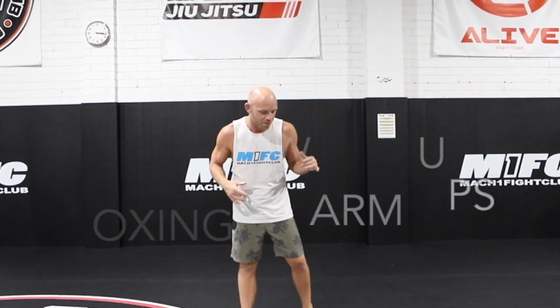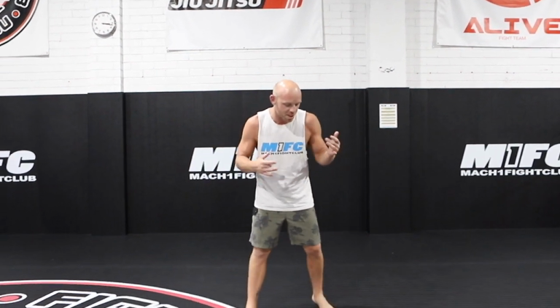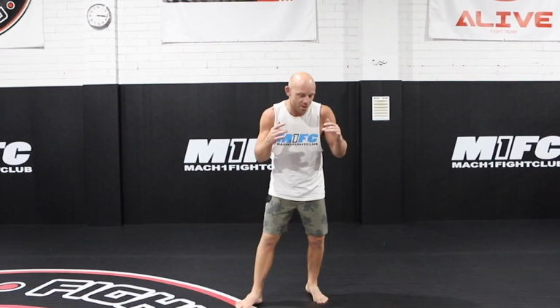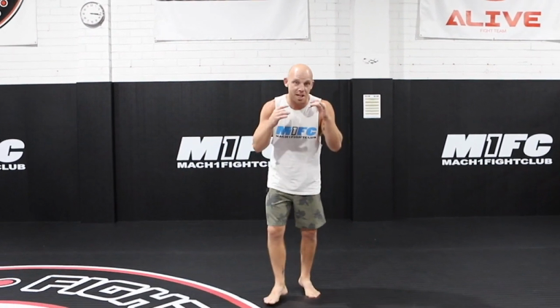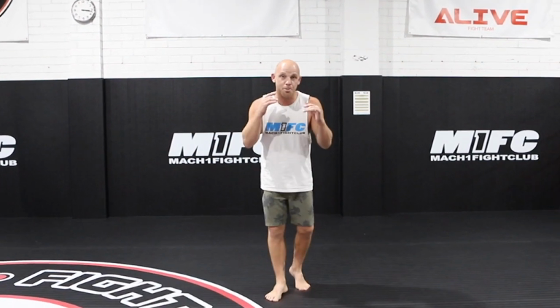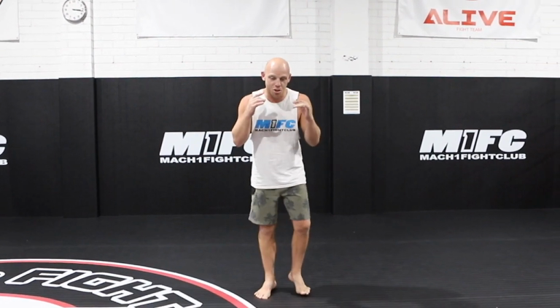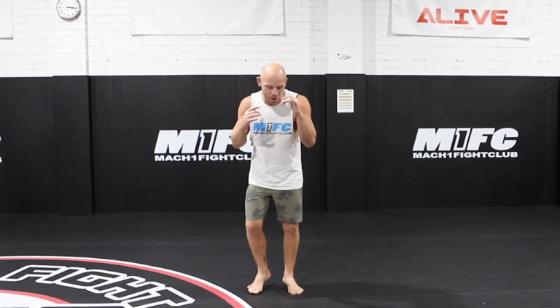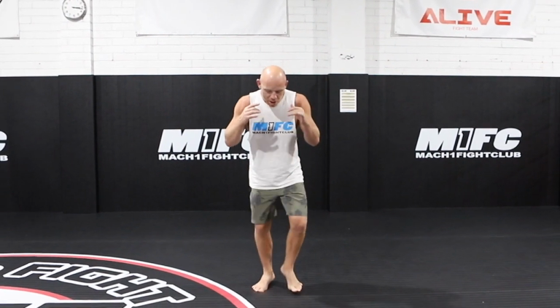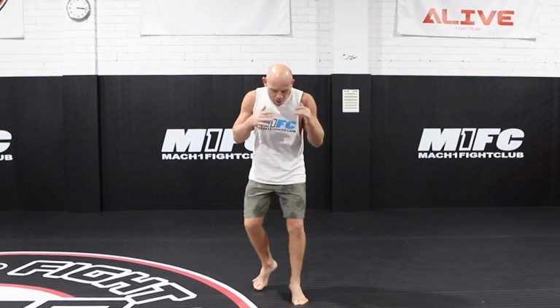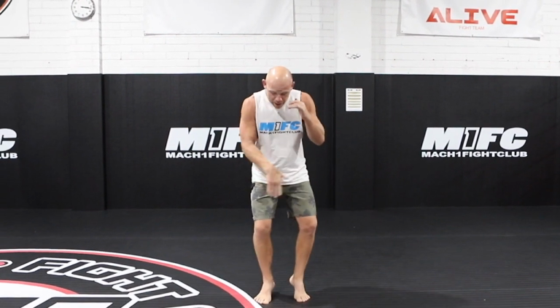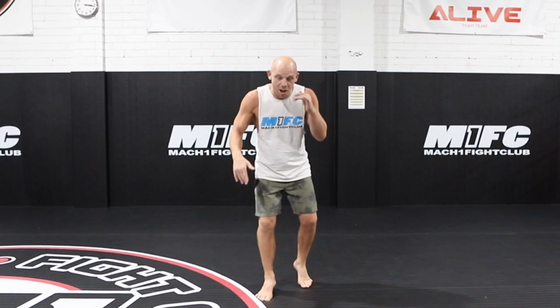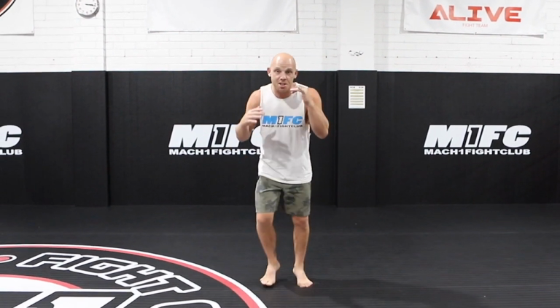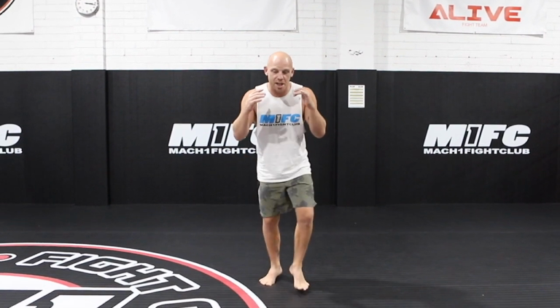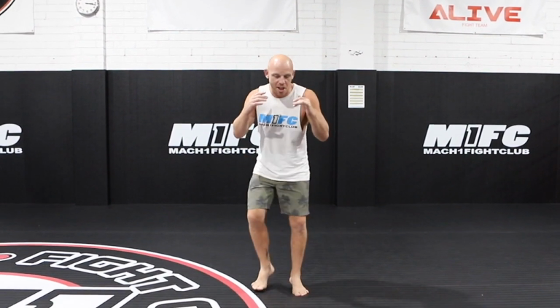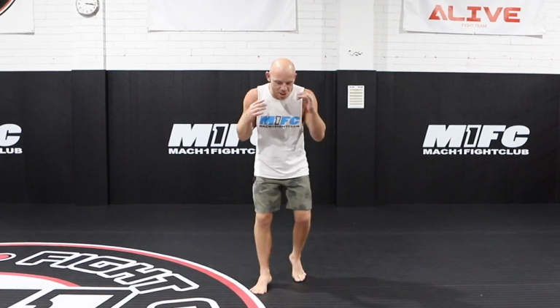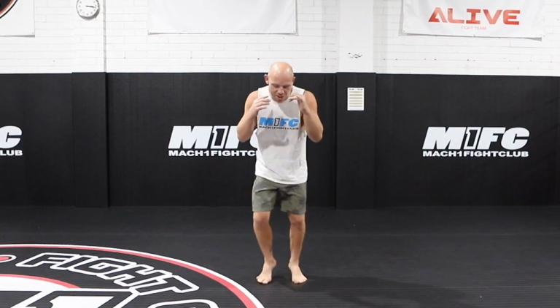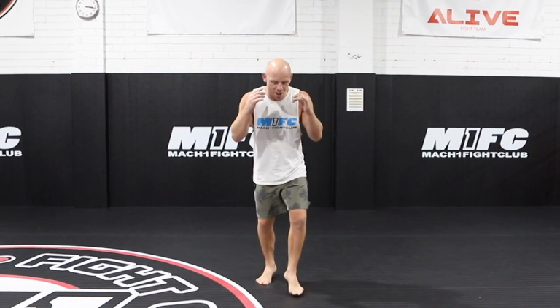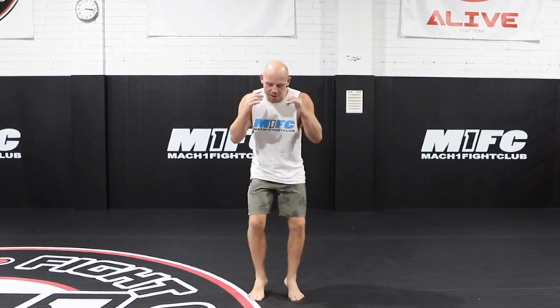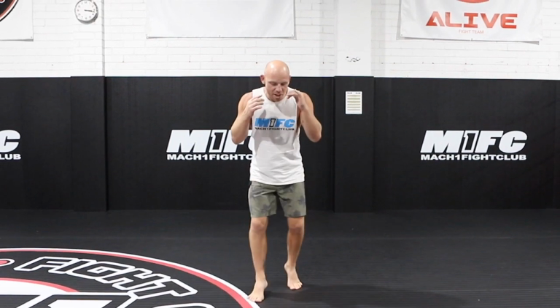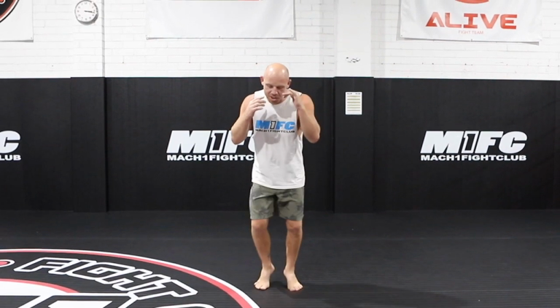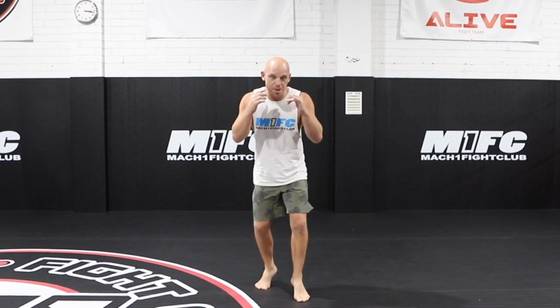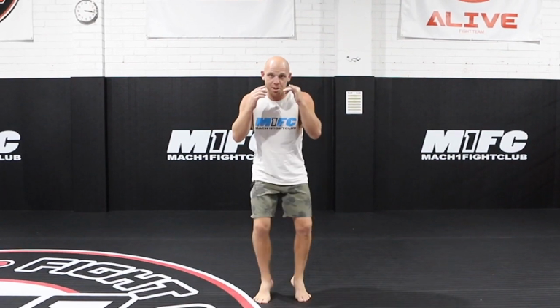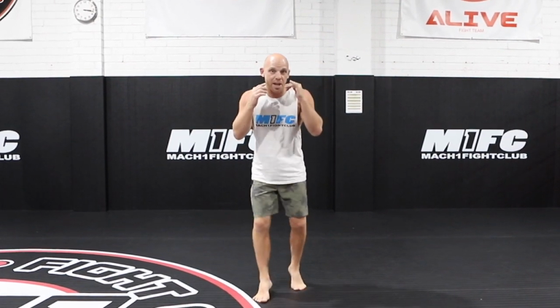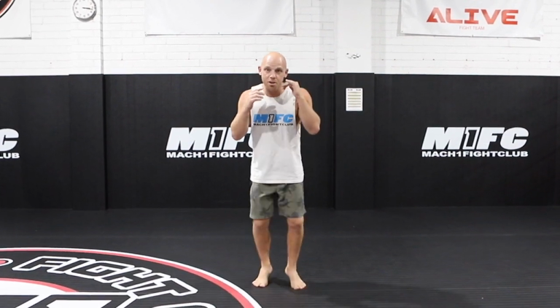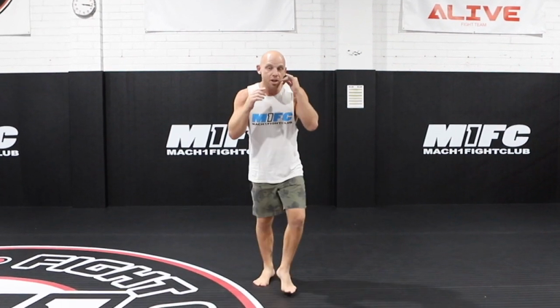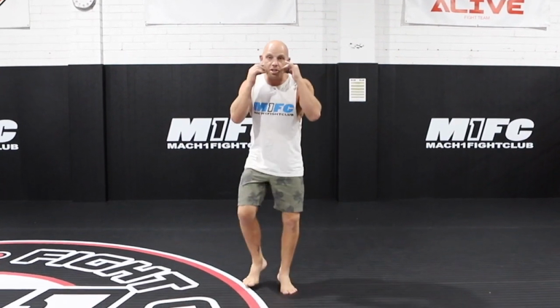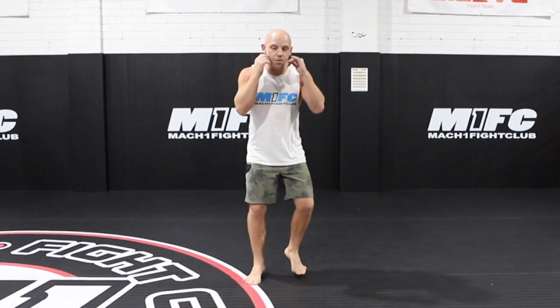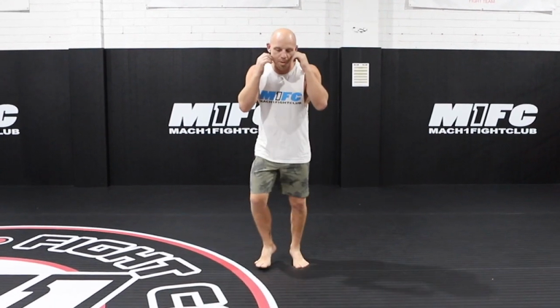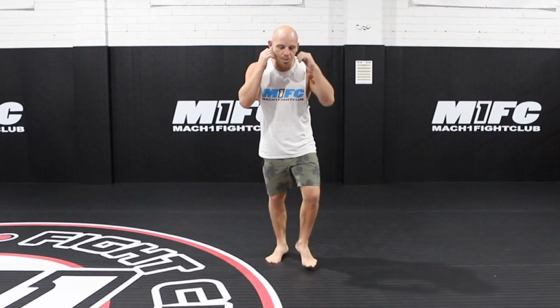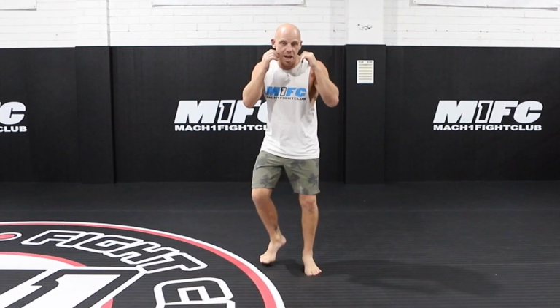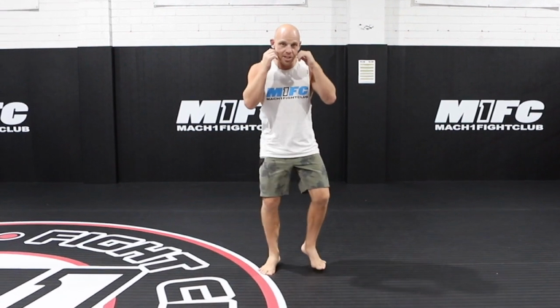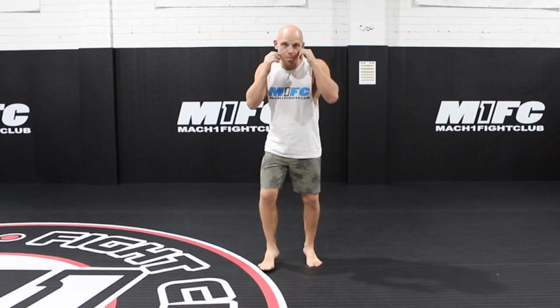First things first, hands up with the jaw. You can pick a line inside your house — tippy toes over, tippy toes back. Just aim for one minute with your hands up.